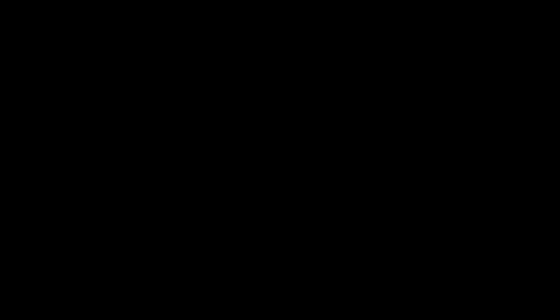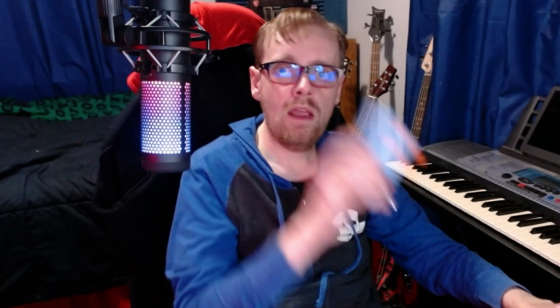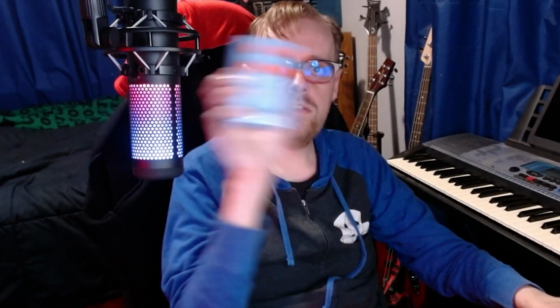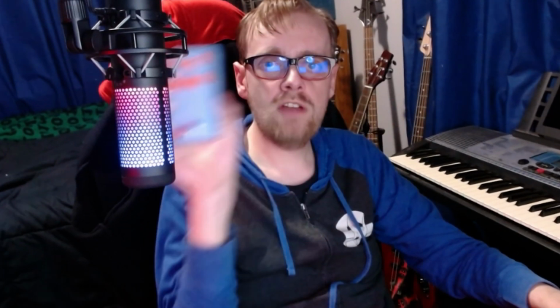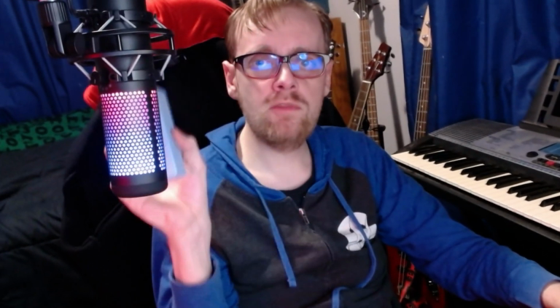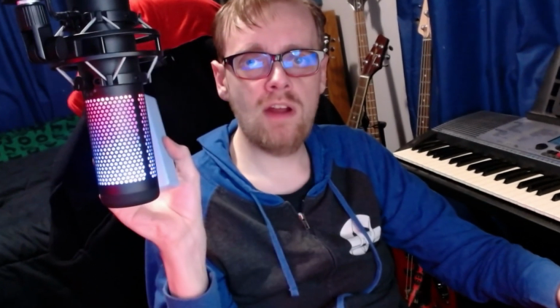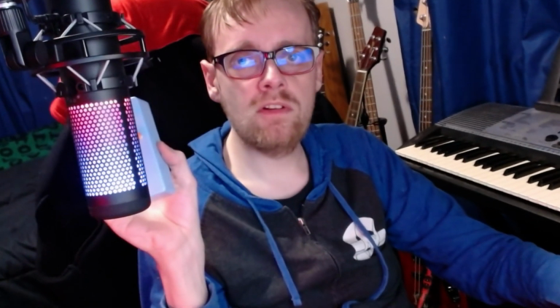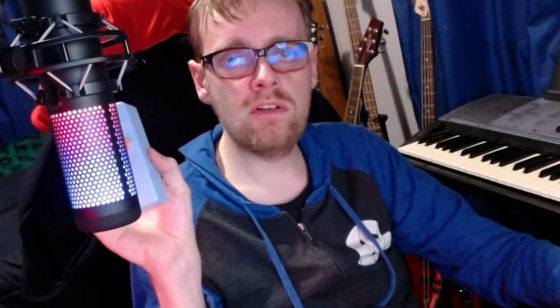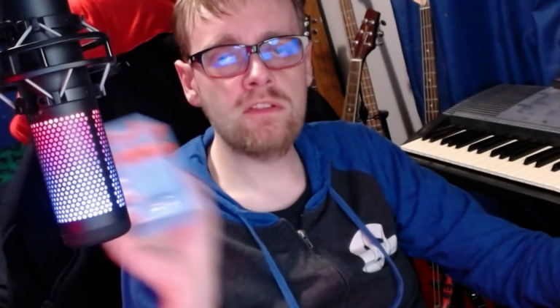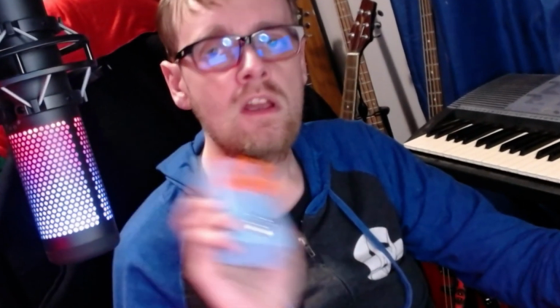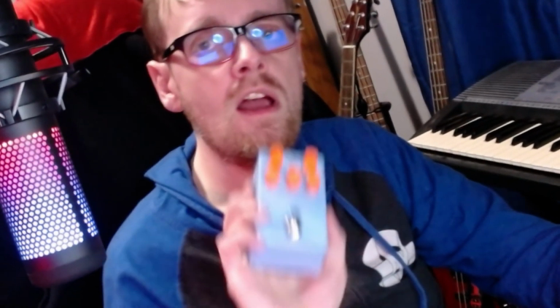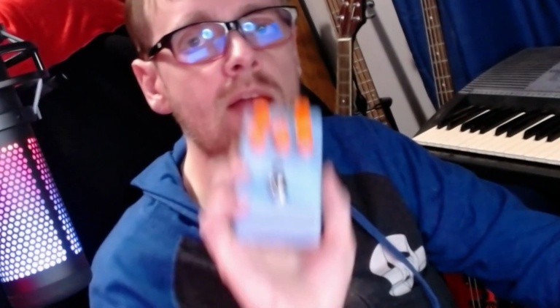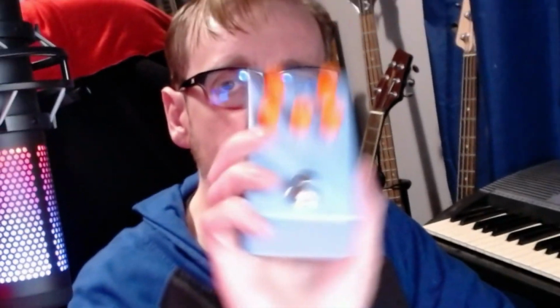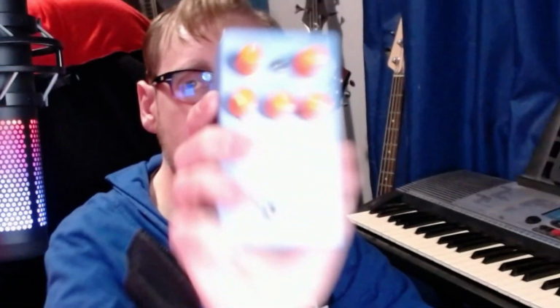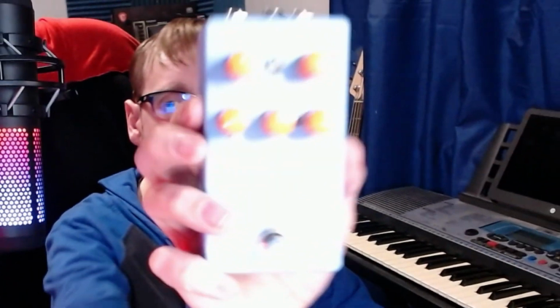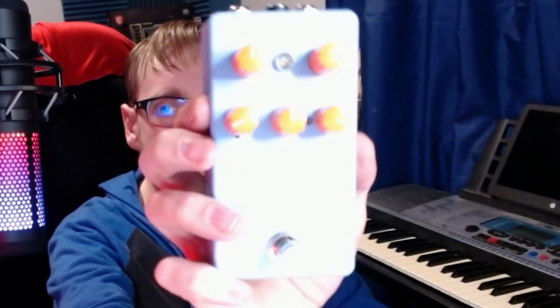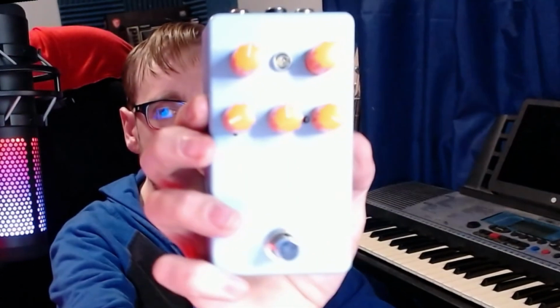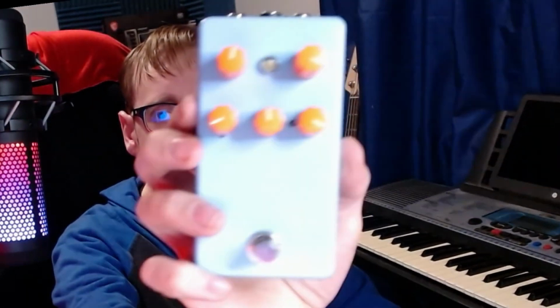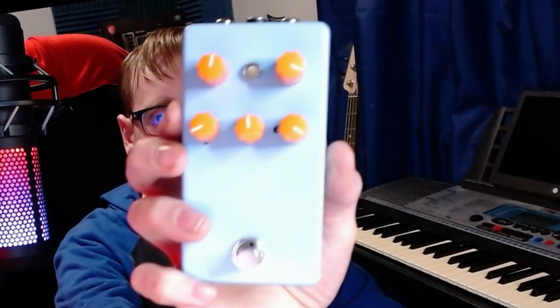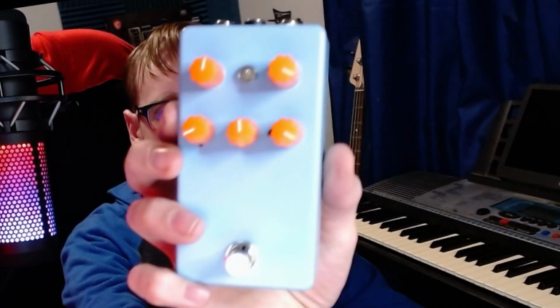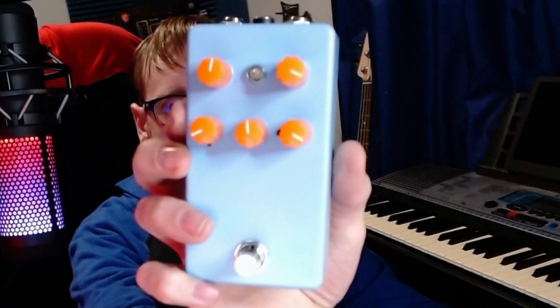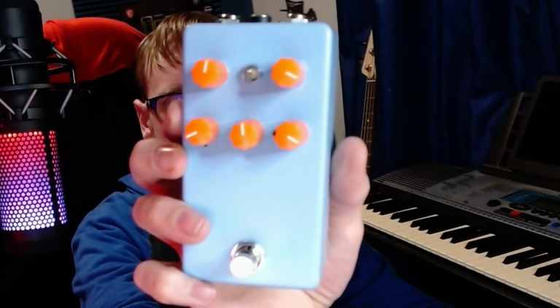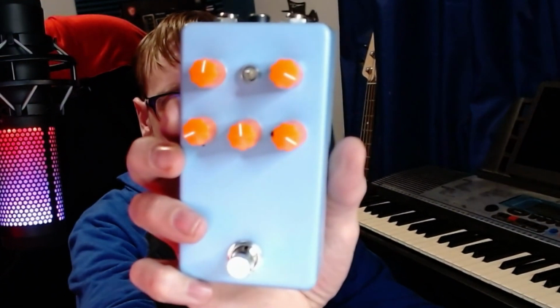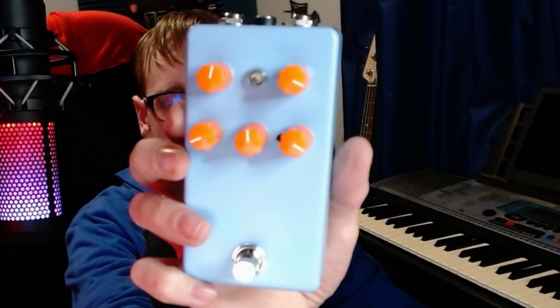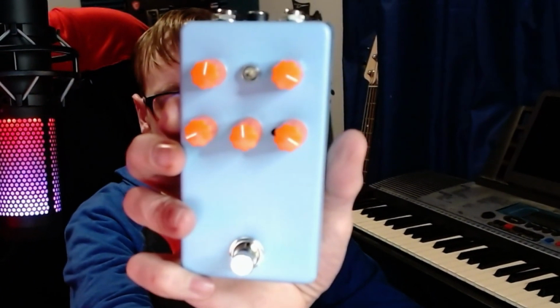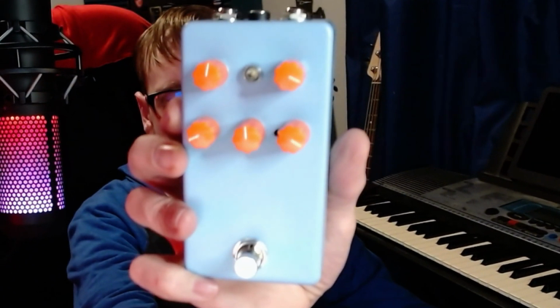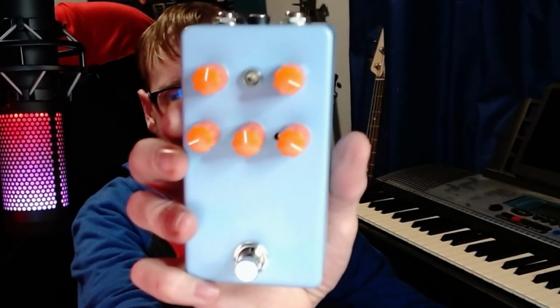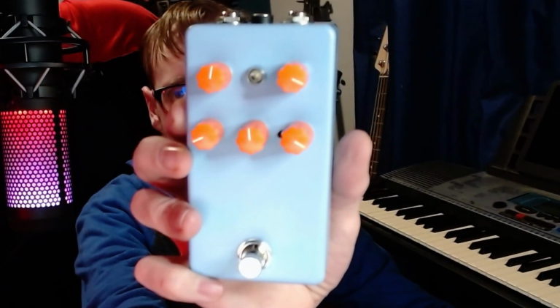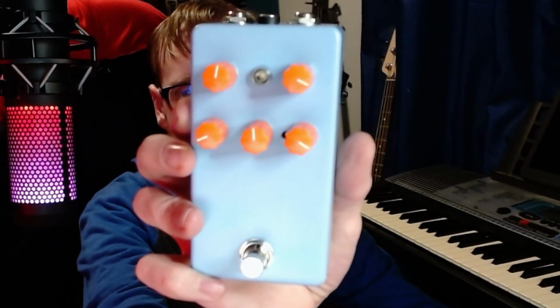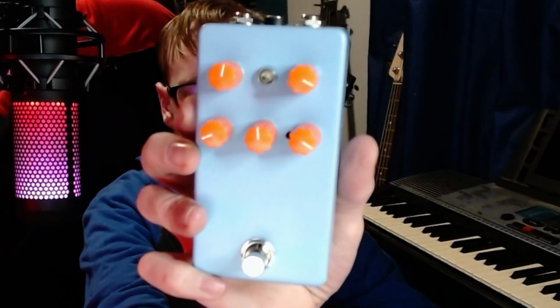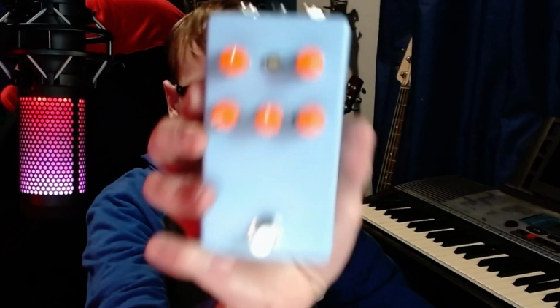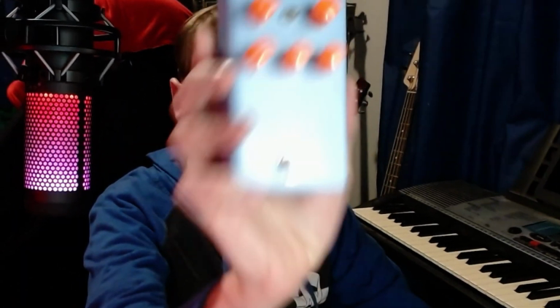Hello time travelers. I'm going to be trying different transistors in this fuzz pedal that I built.